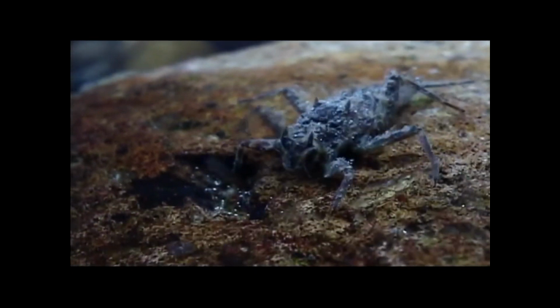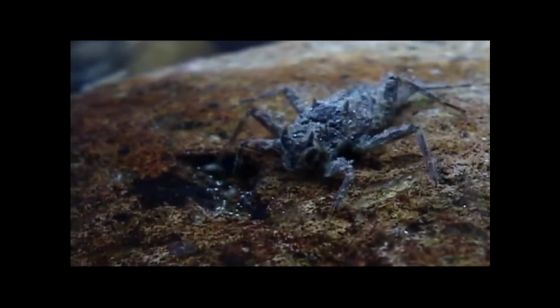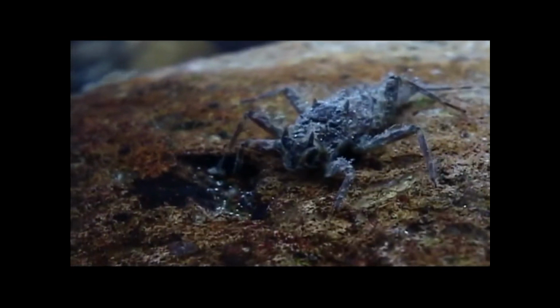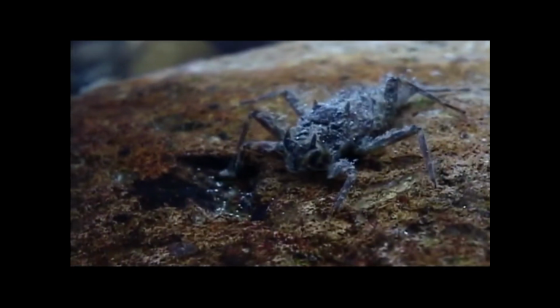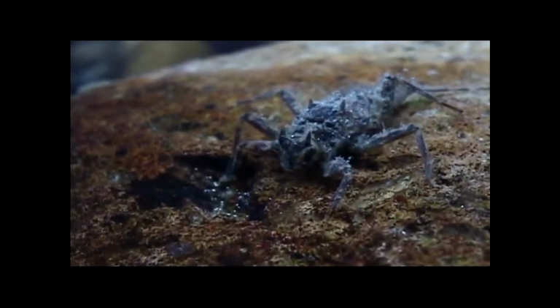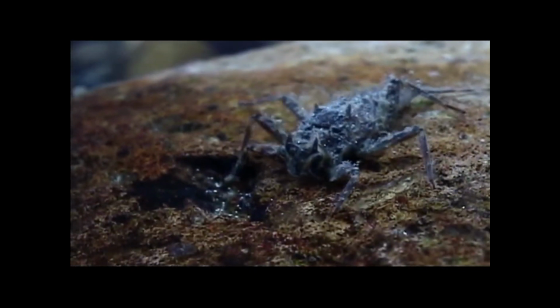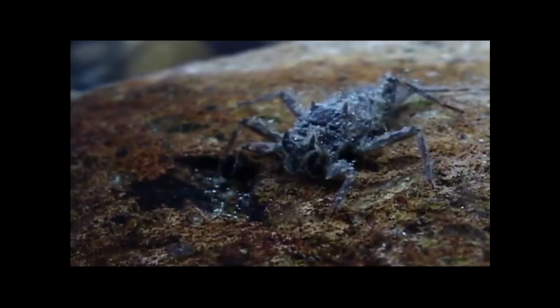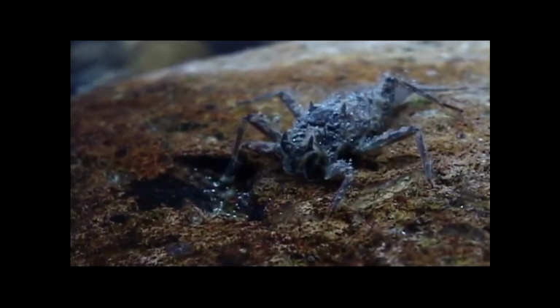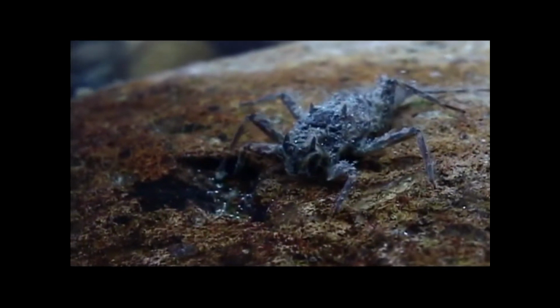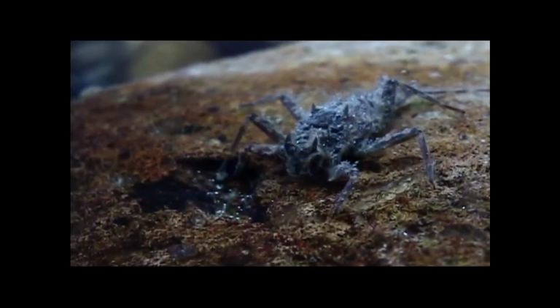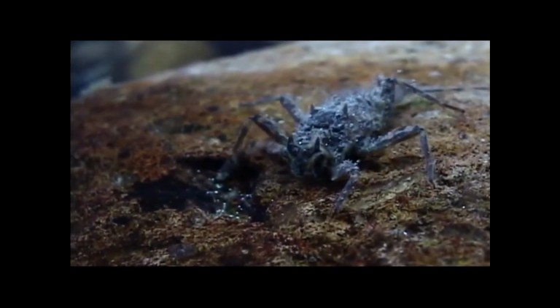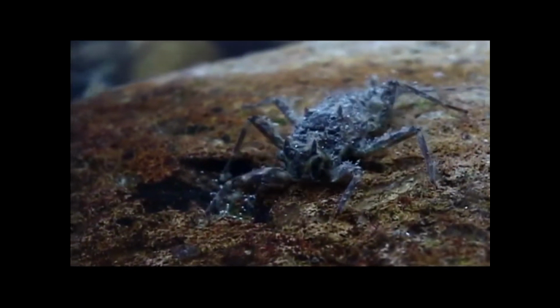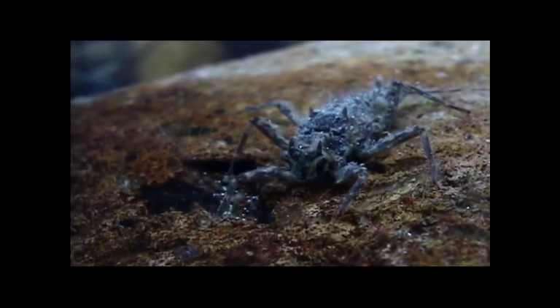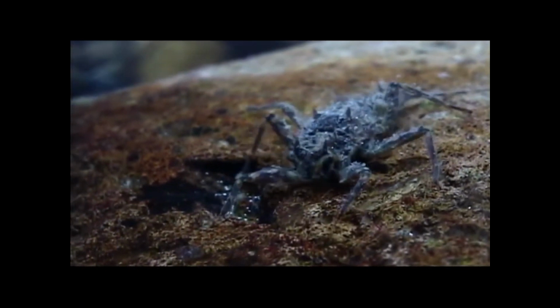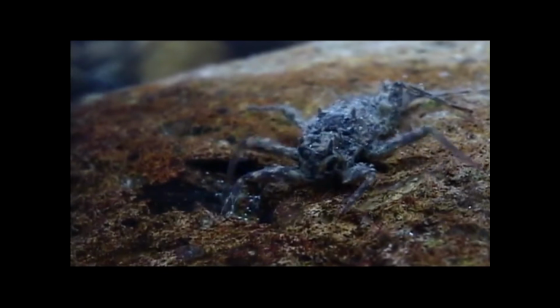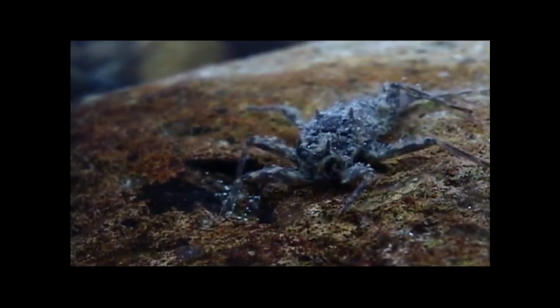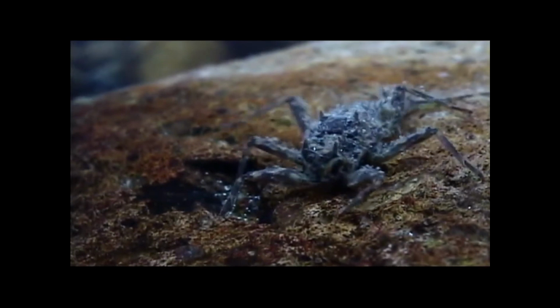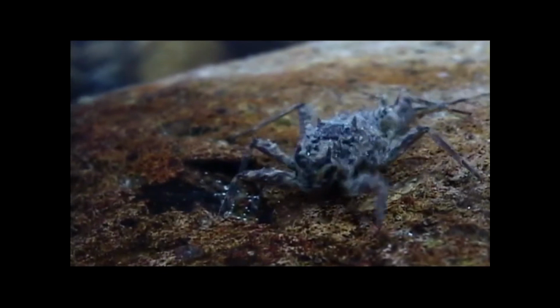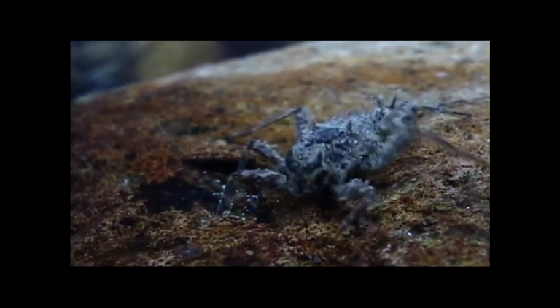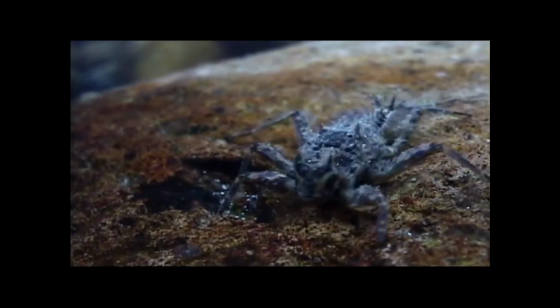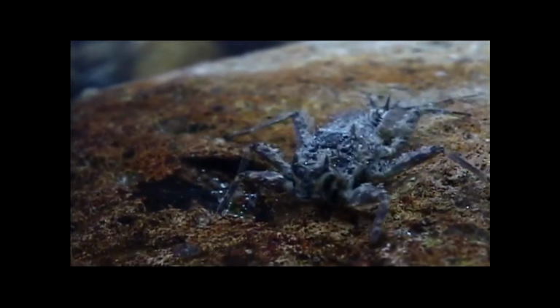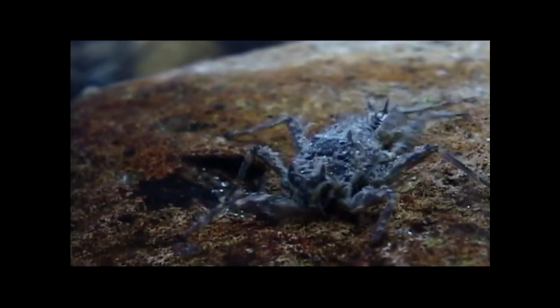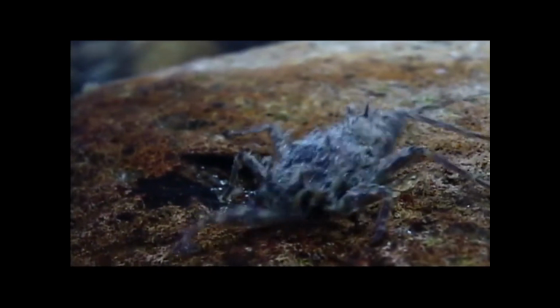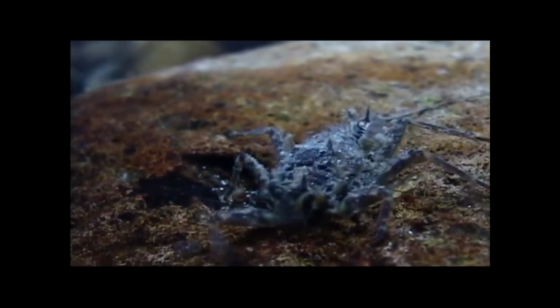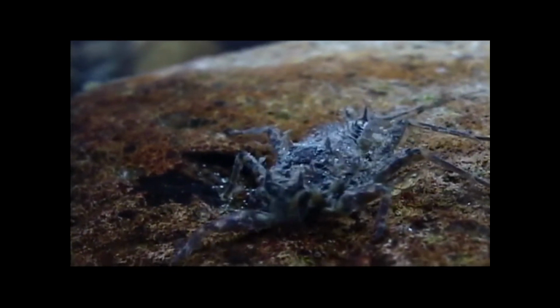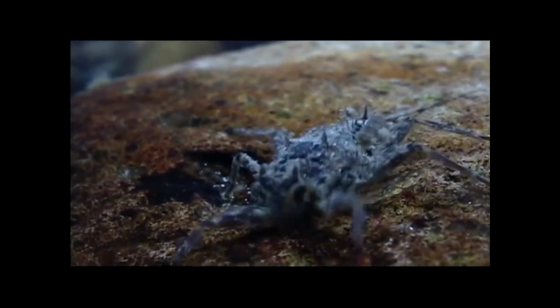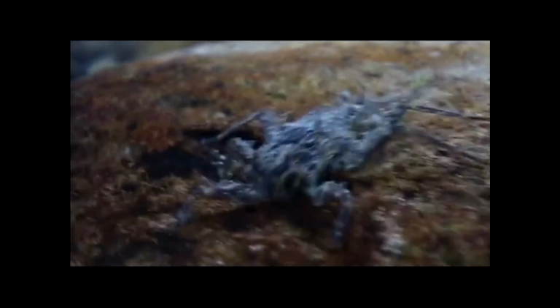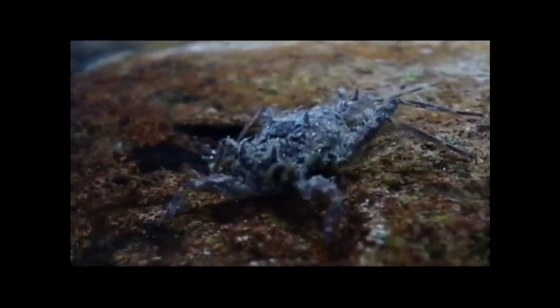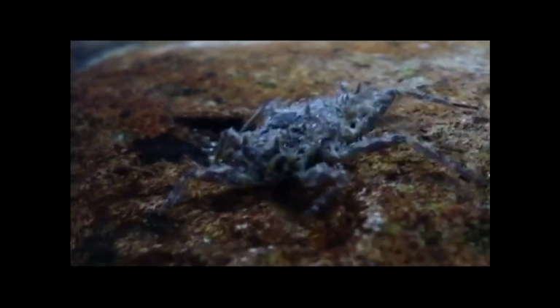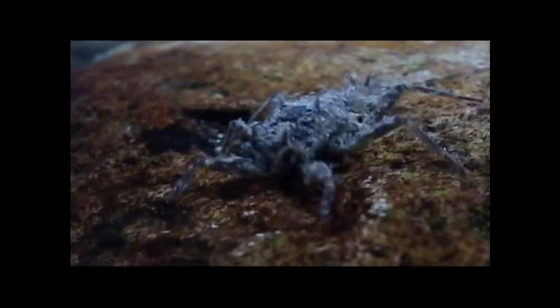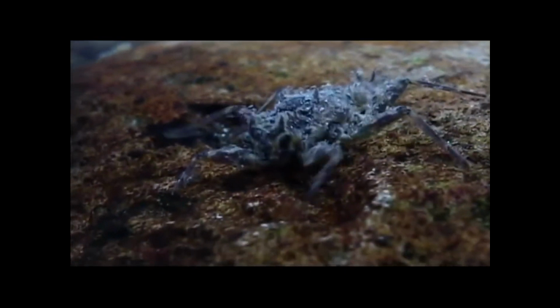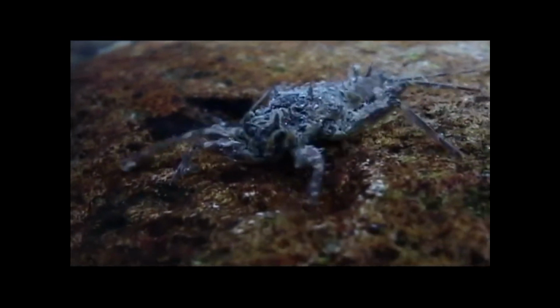The crawlers can live in moderate currents and scuttle about the substrate like exotic little crabs as they search for food.